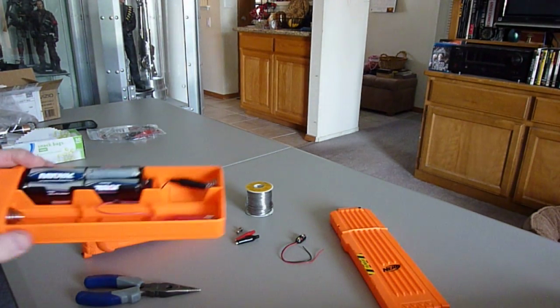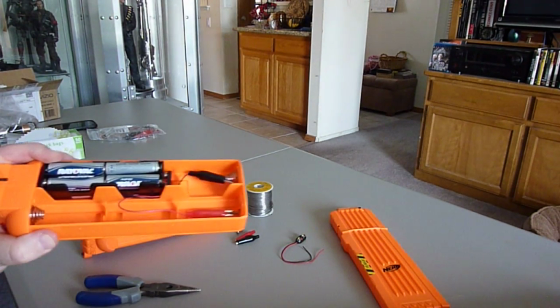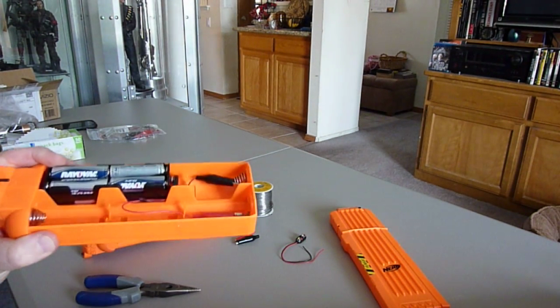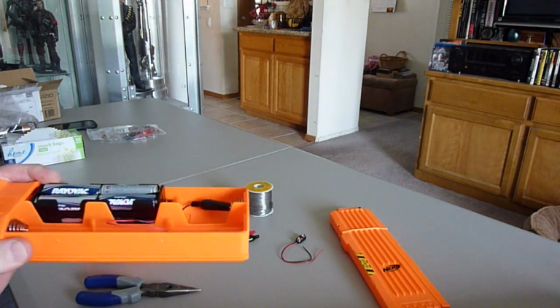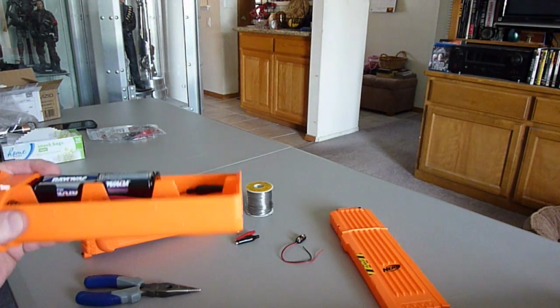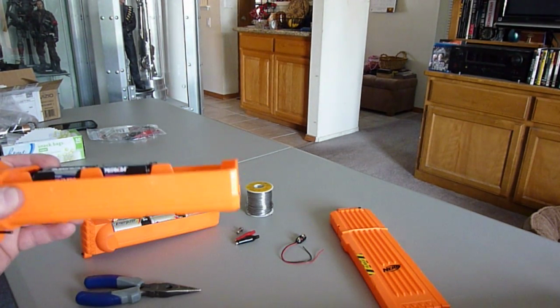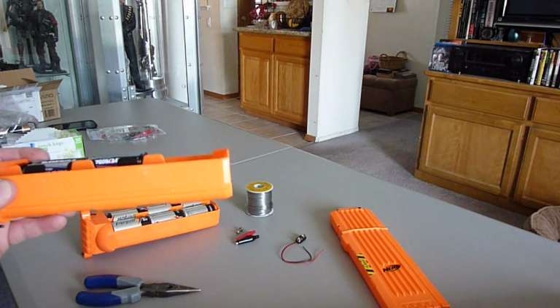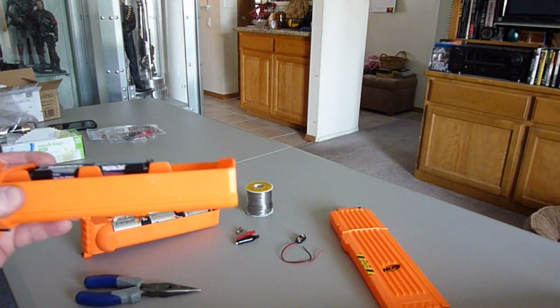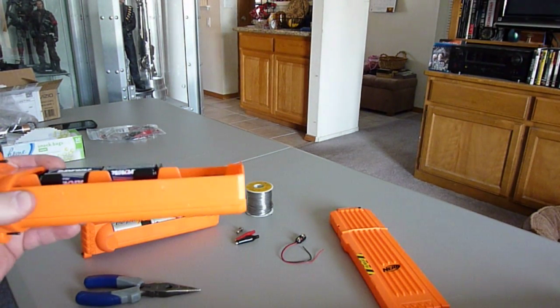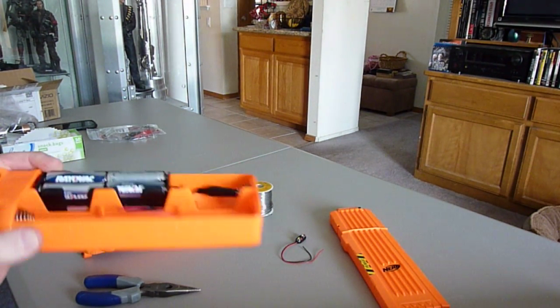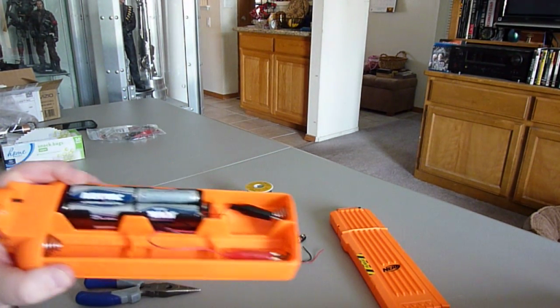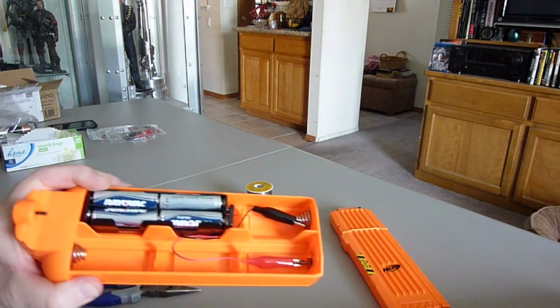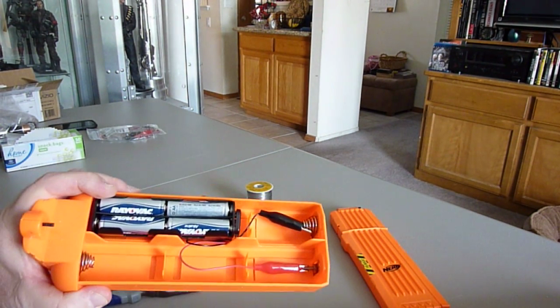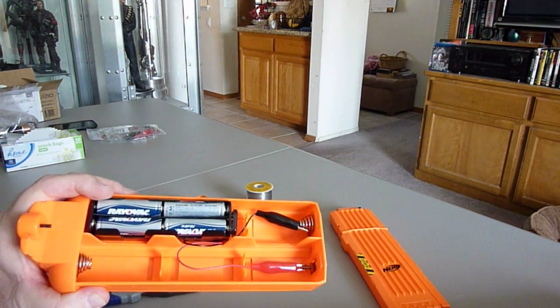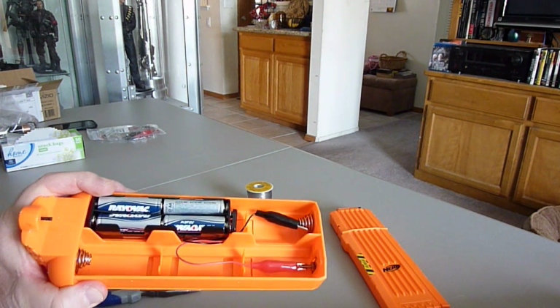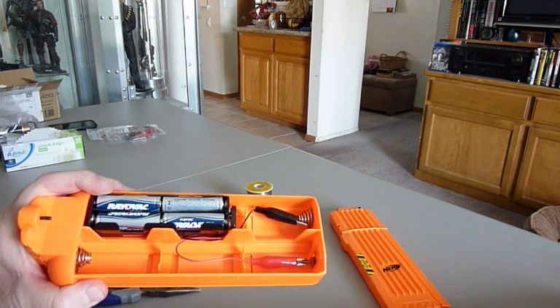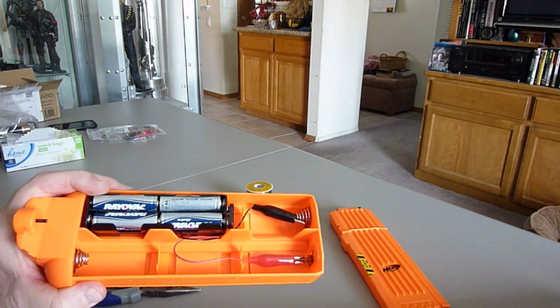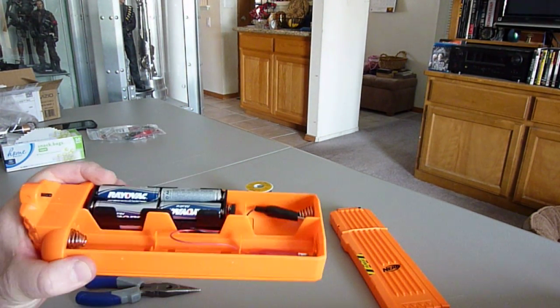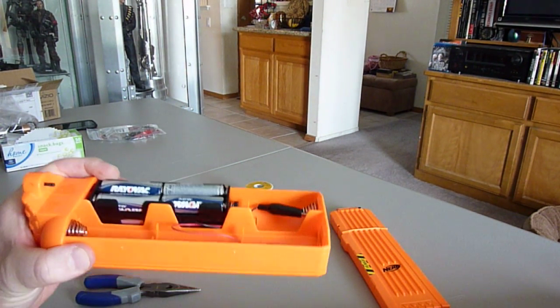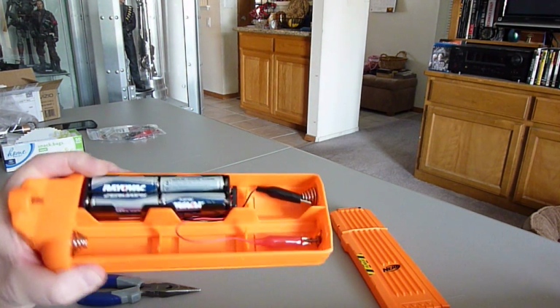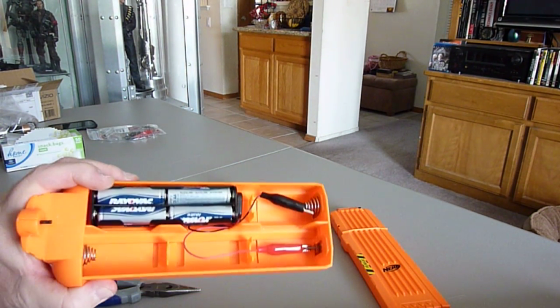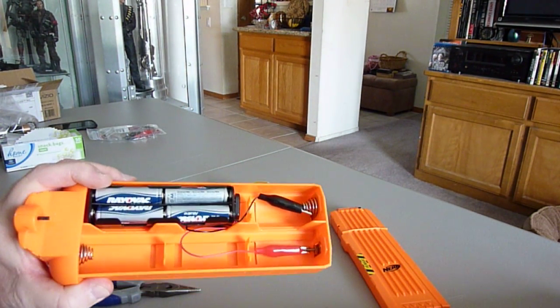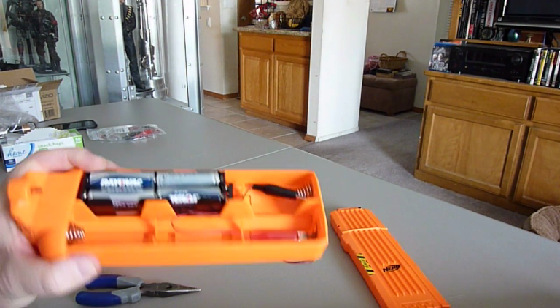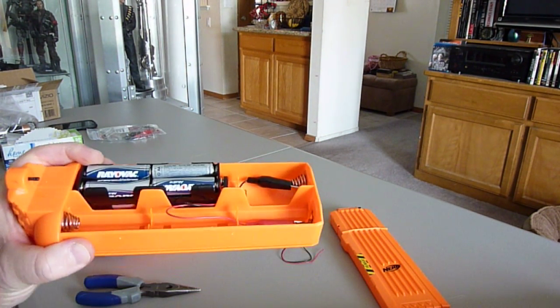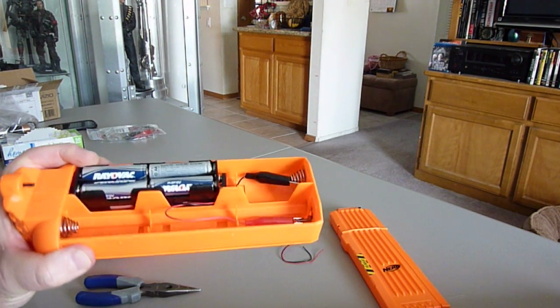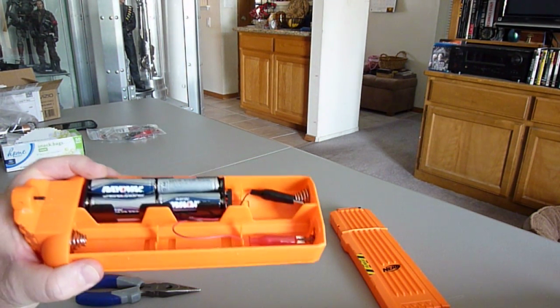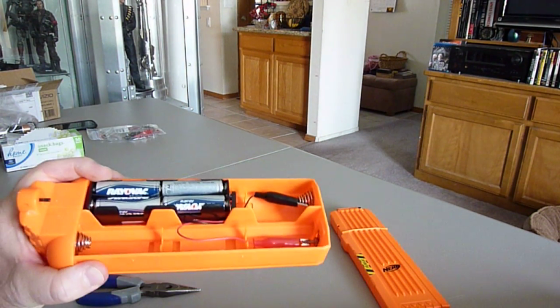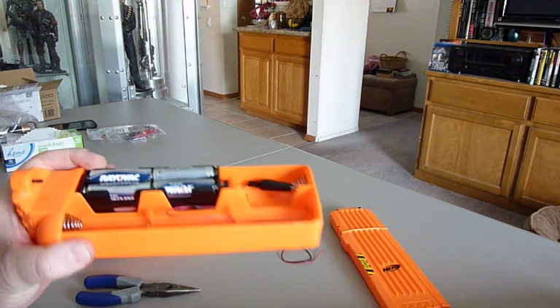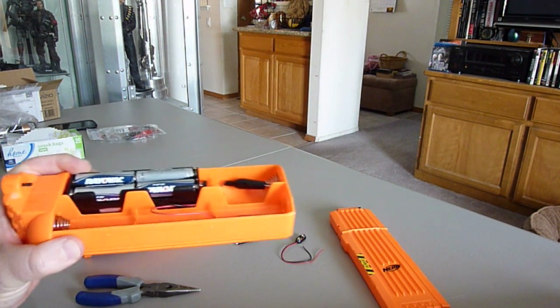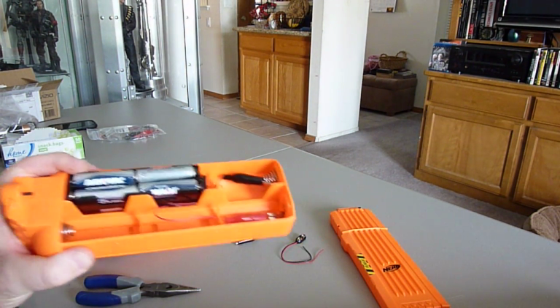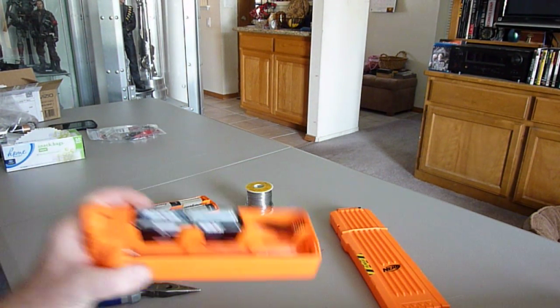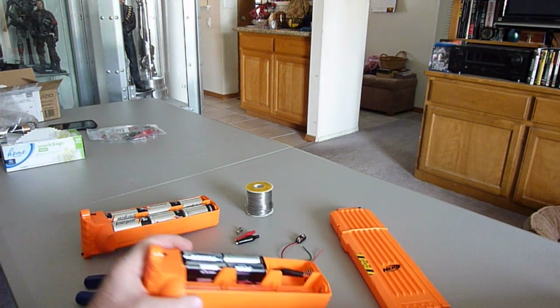Well there you have it. If you've been wanting to do this to your Nerf rifle, it's not really difficult. I hope this video helped you out — thanks for looking.